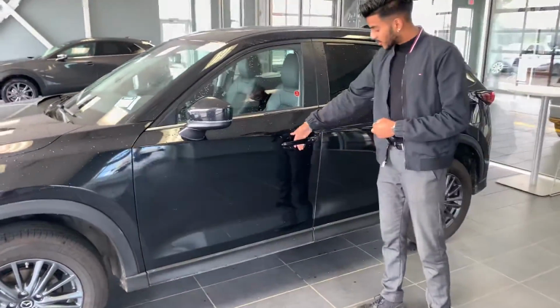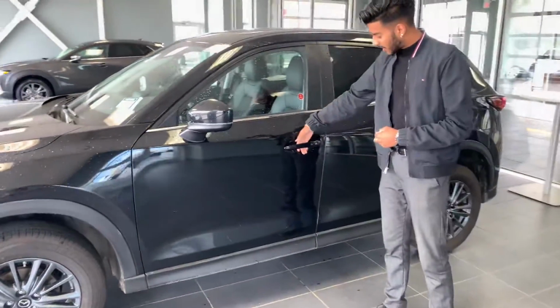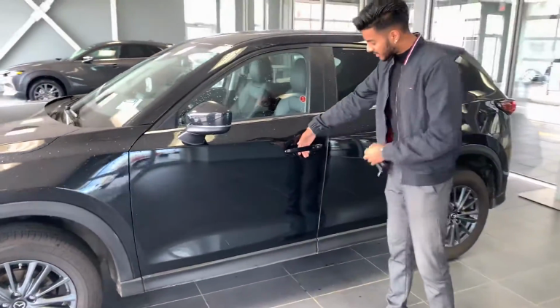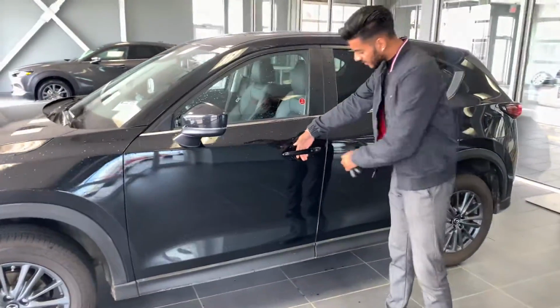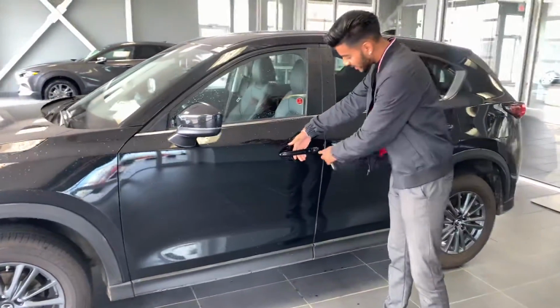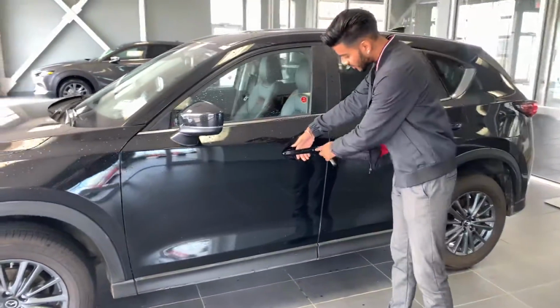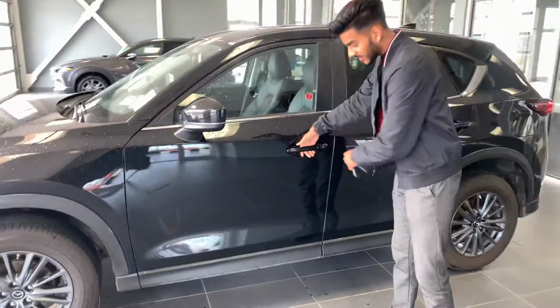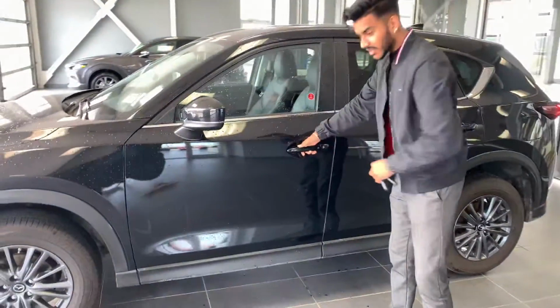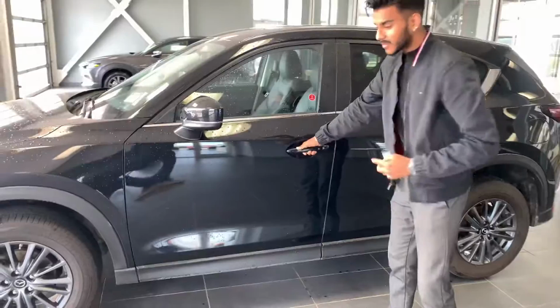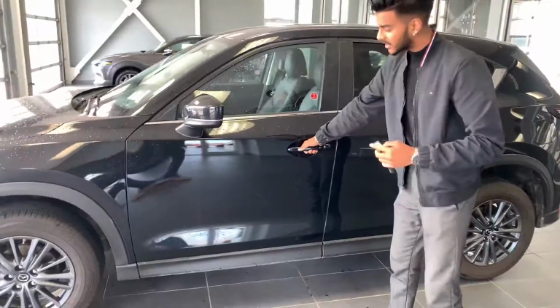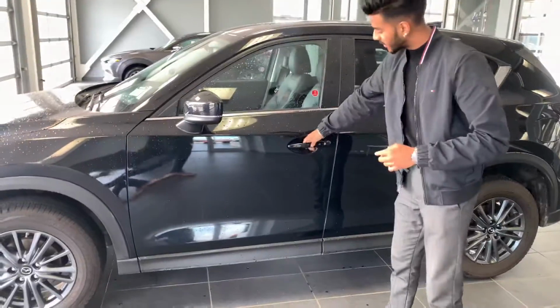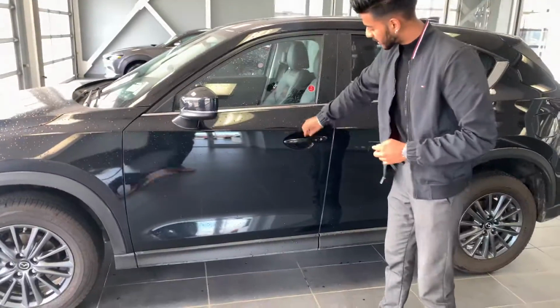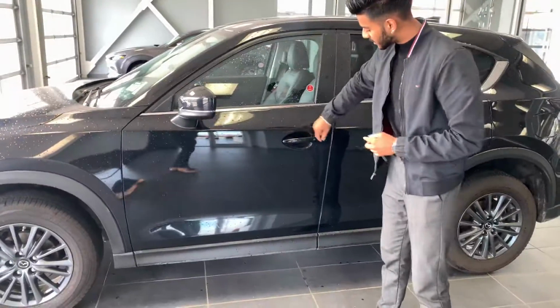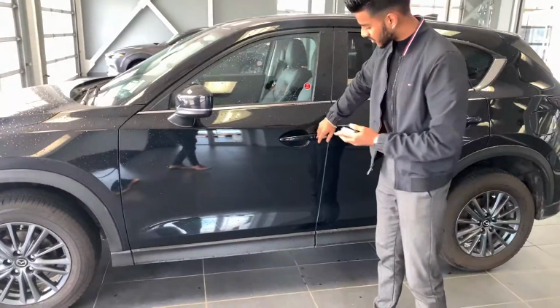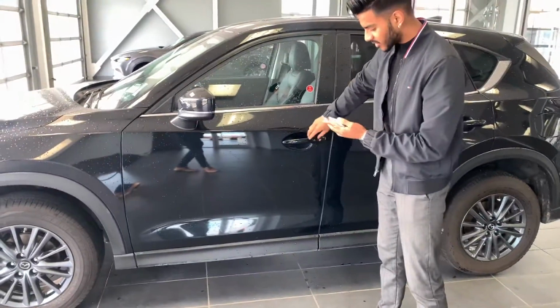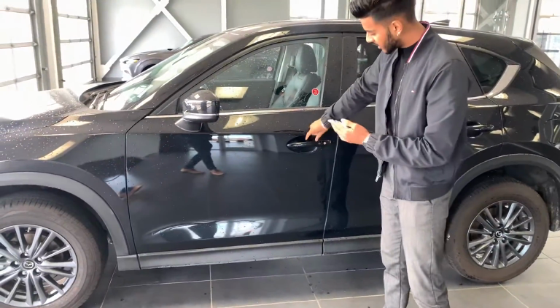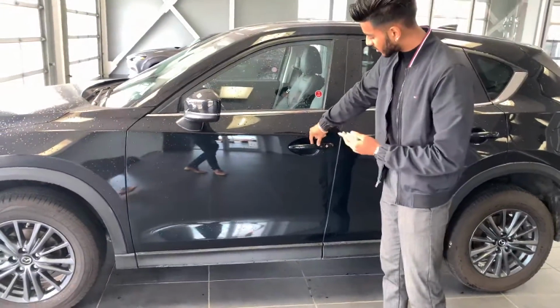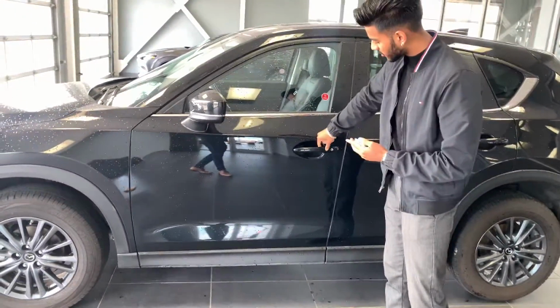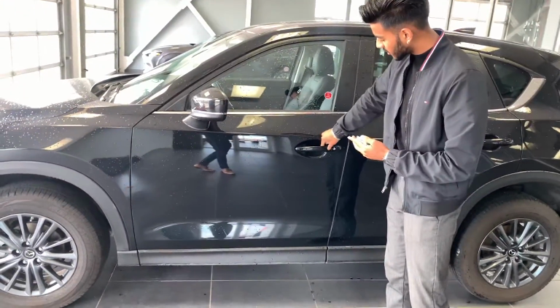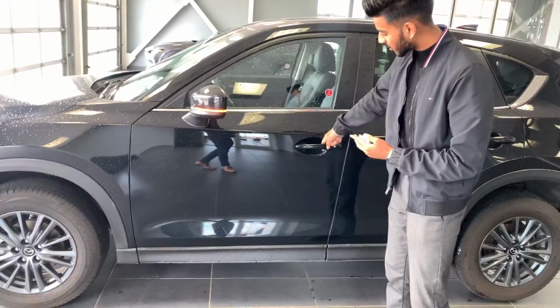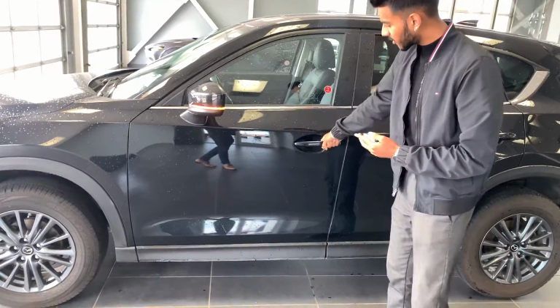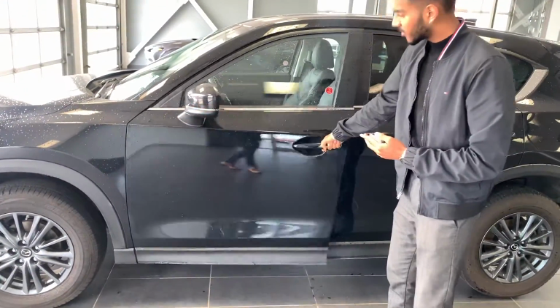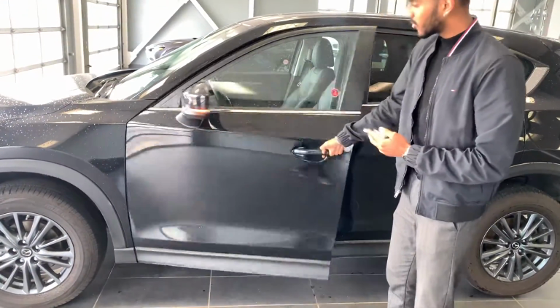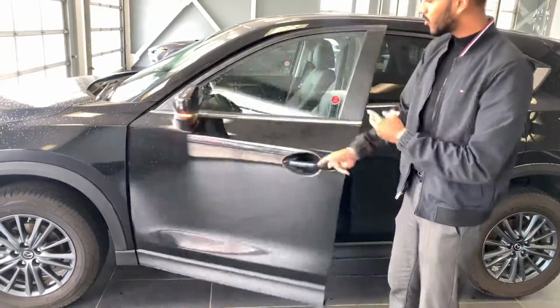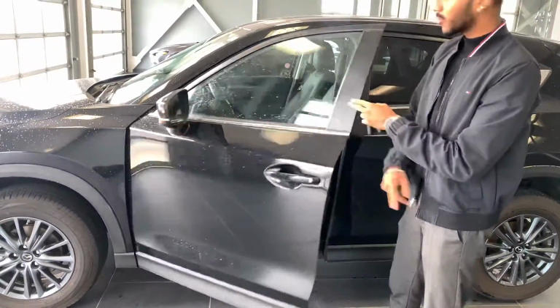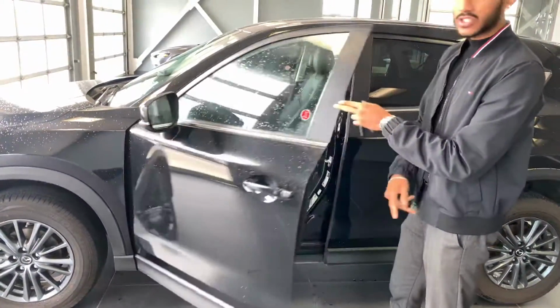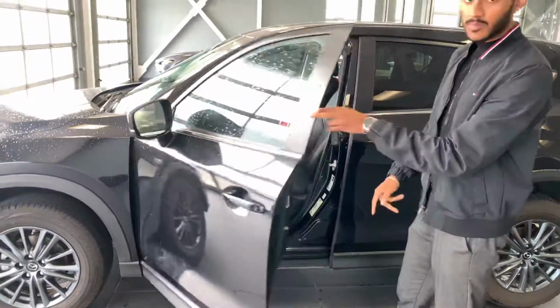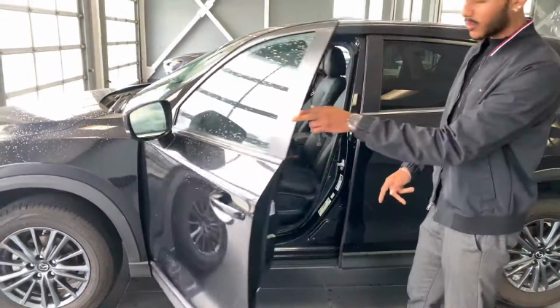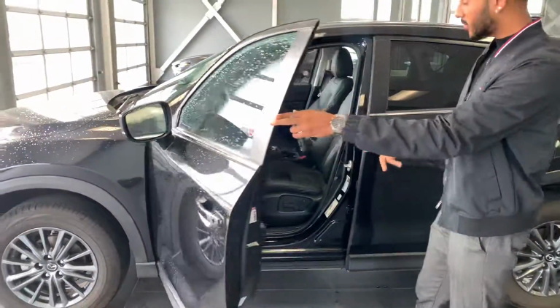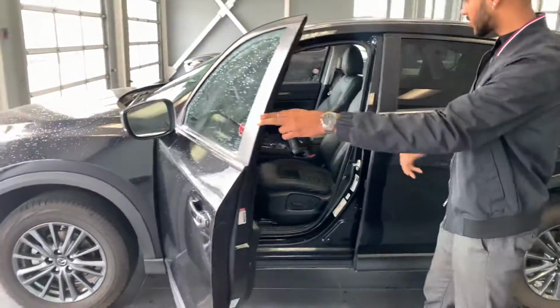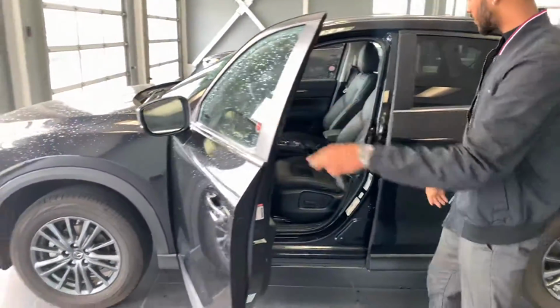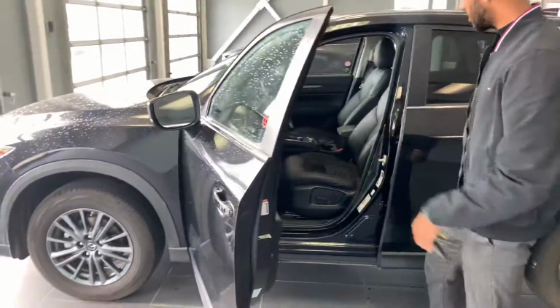You get passive entry right there and basically keyless entry. Keys close to the door — boom — opens up by one push of a button.